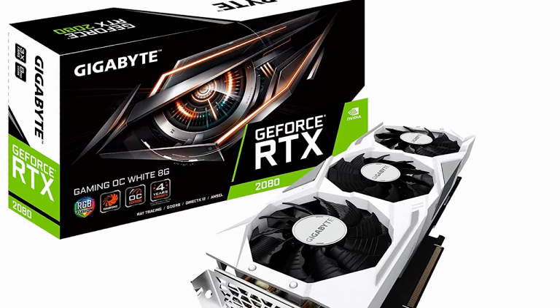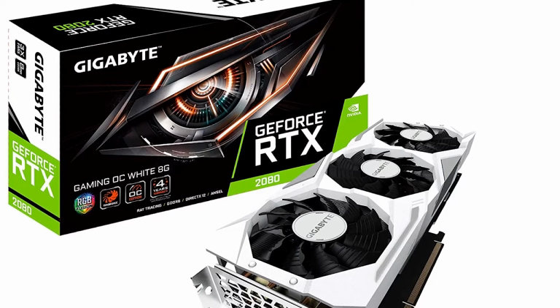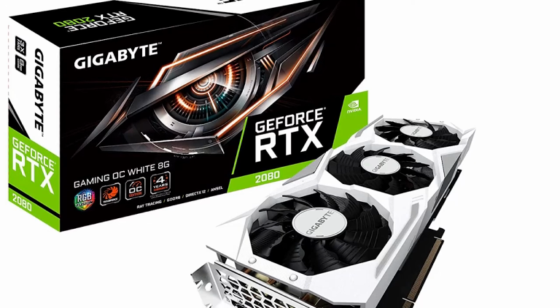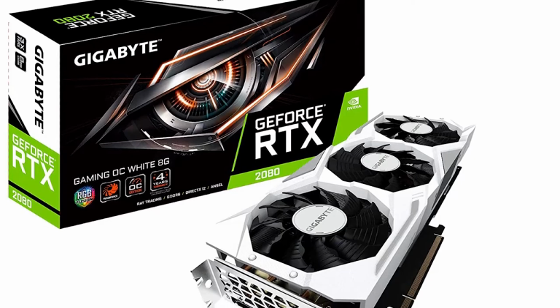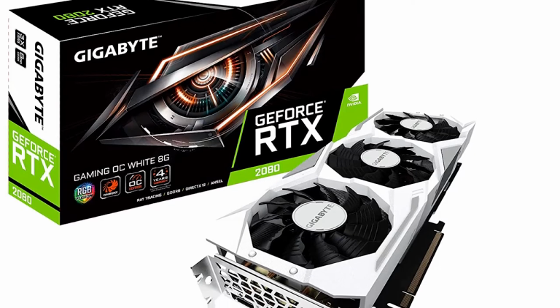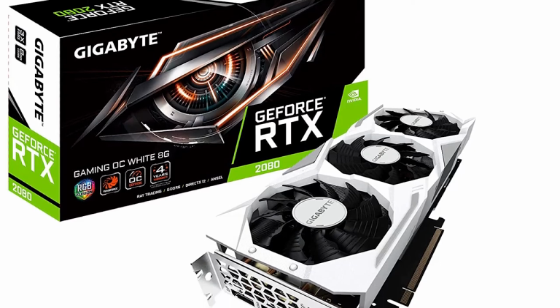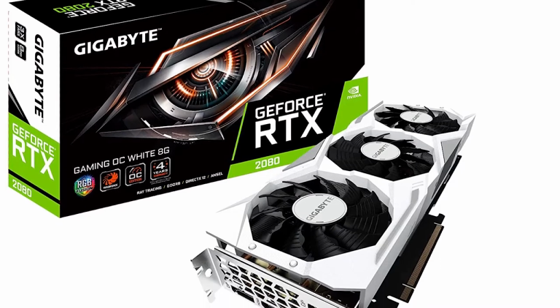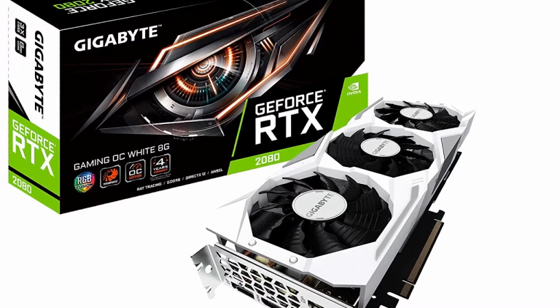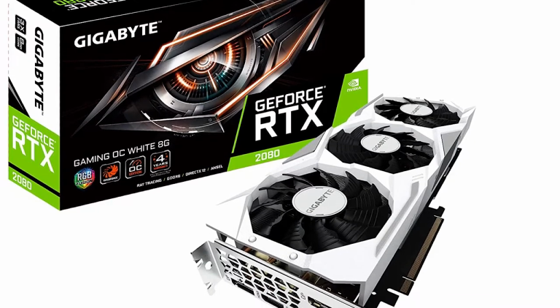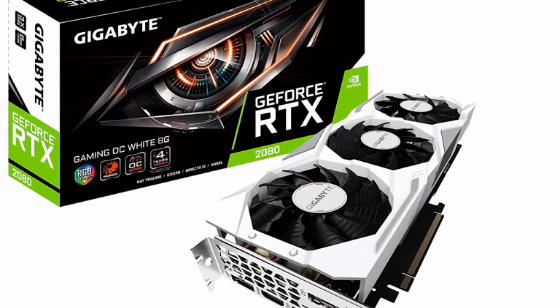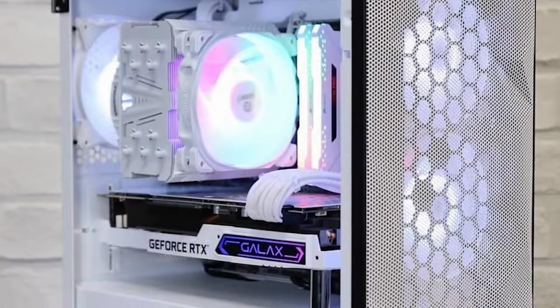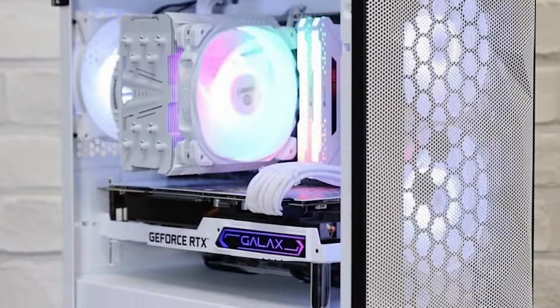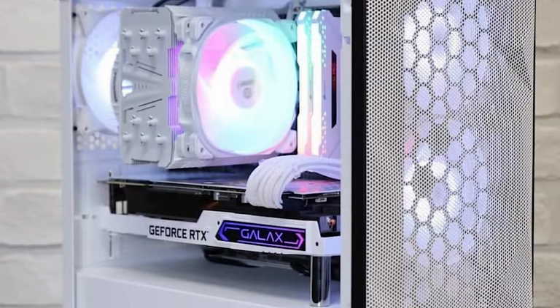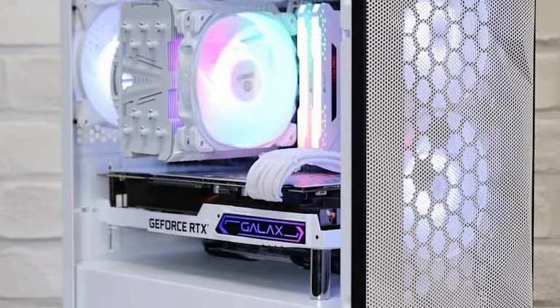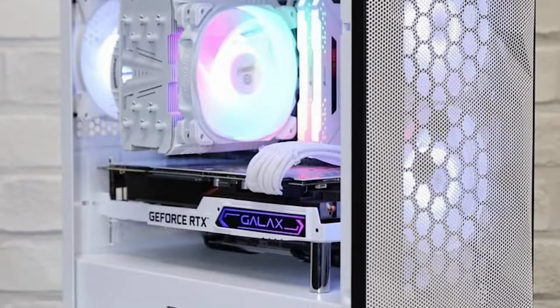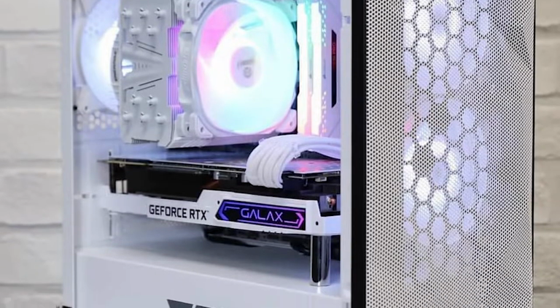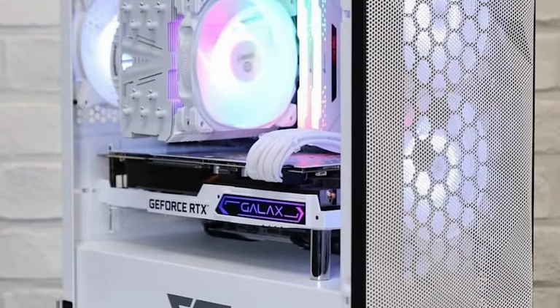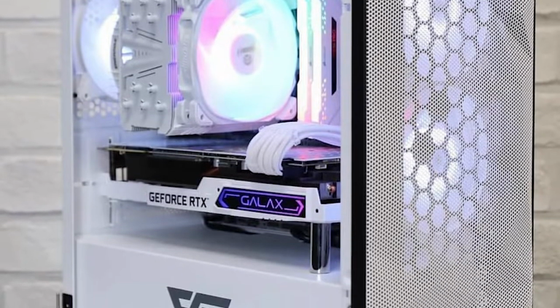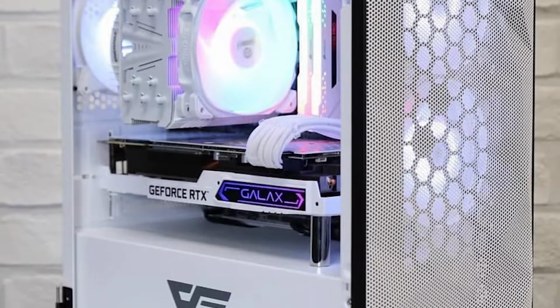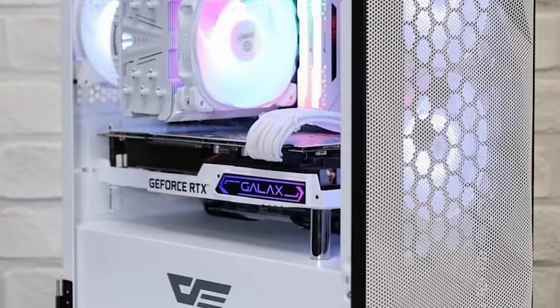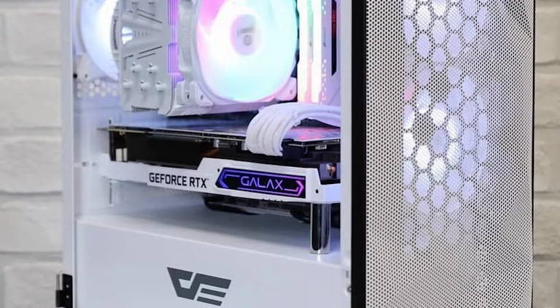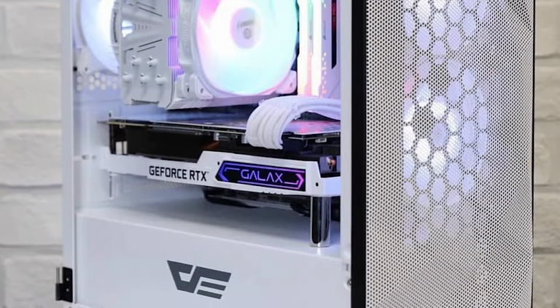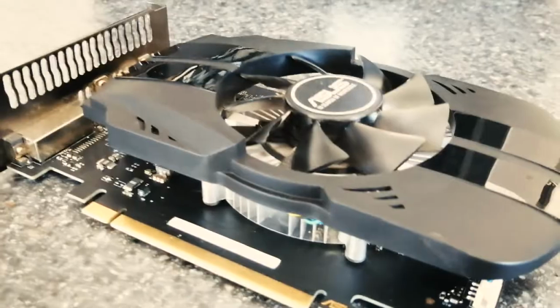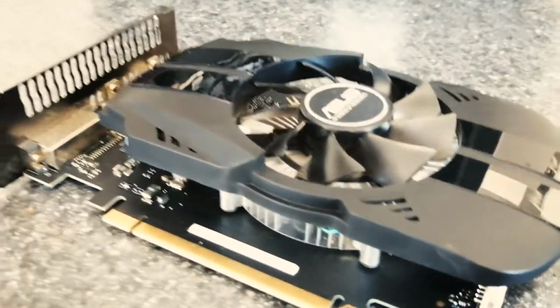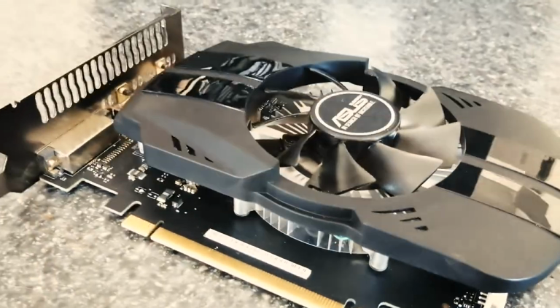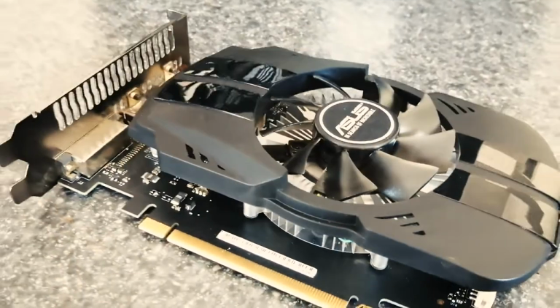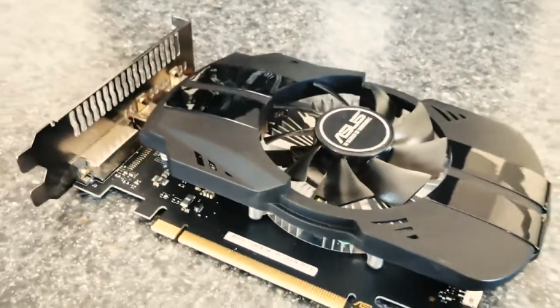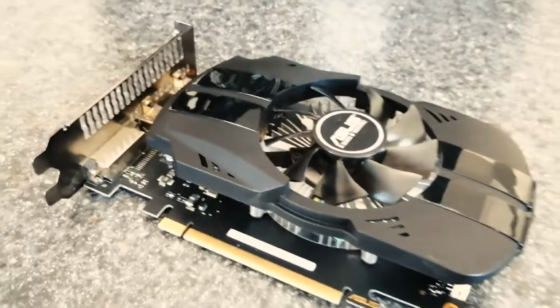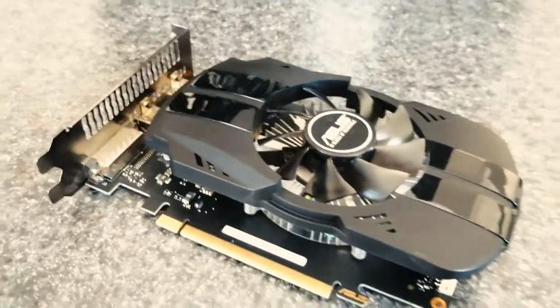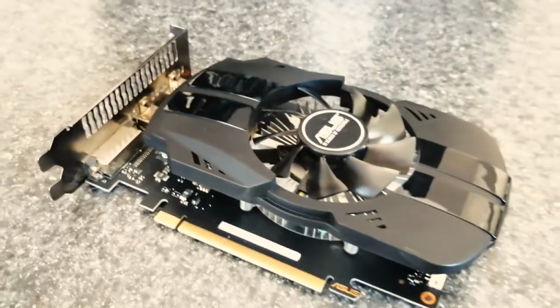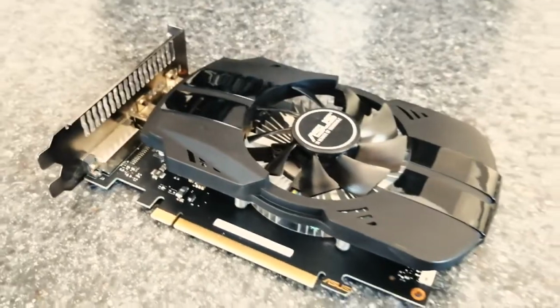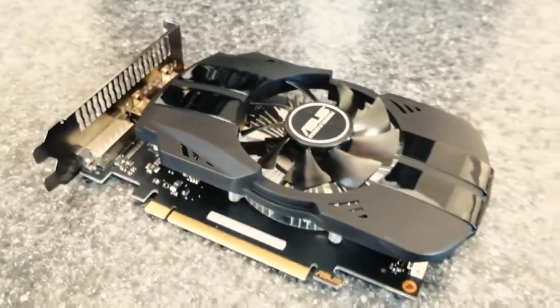Do you like white GPUs? Have you noticed that they're more expensive? Let's see if we can make our own.